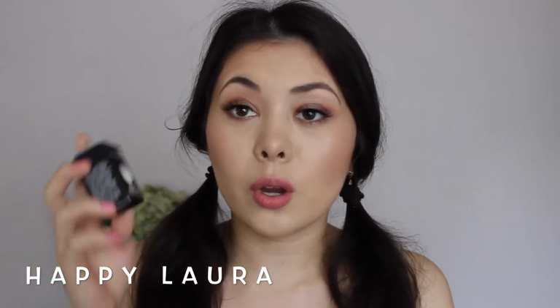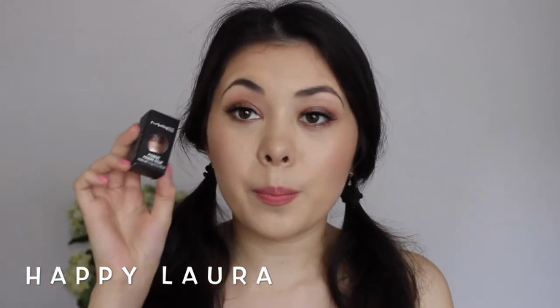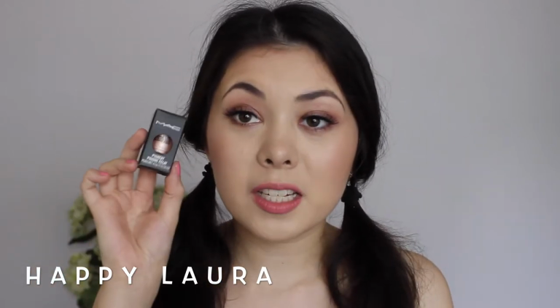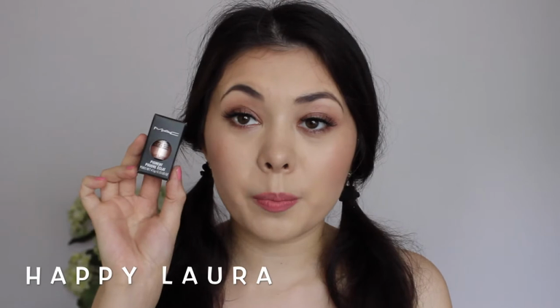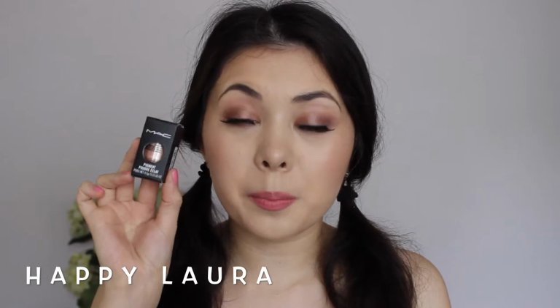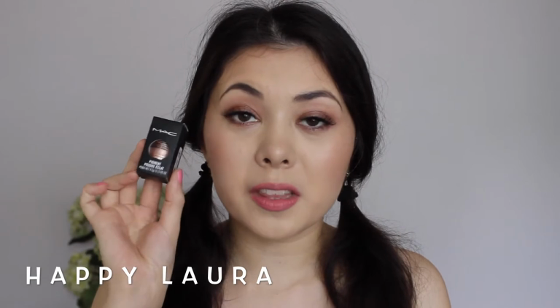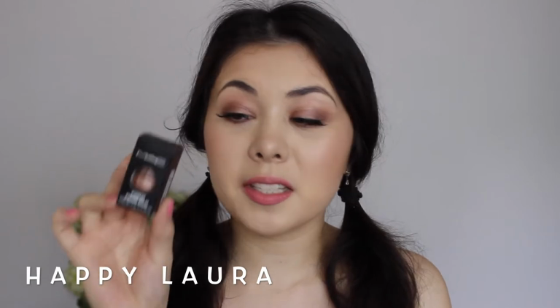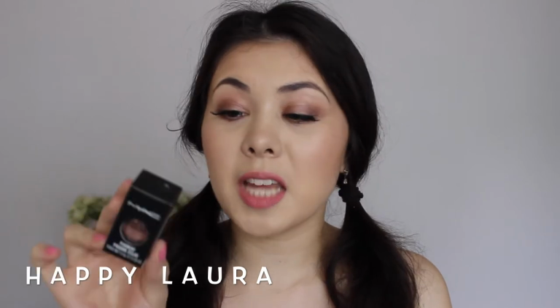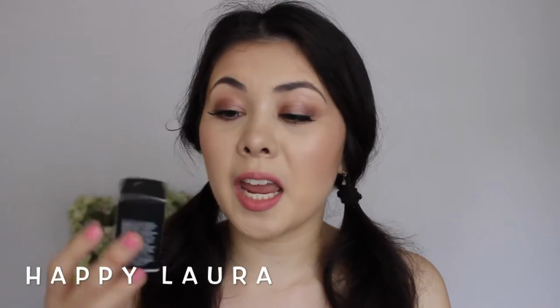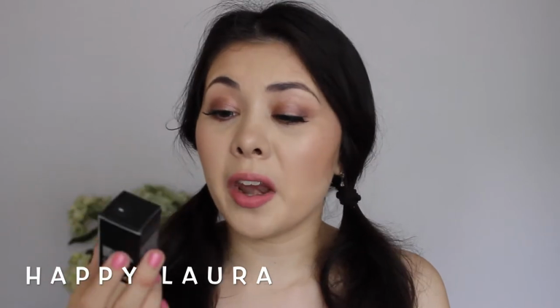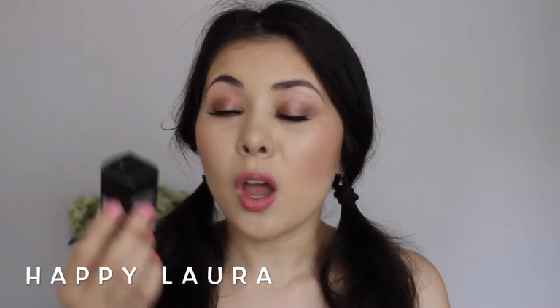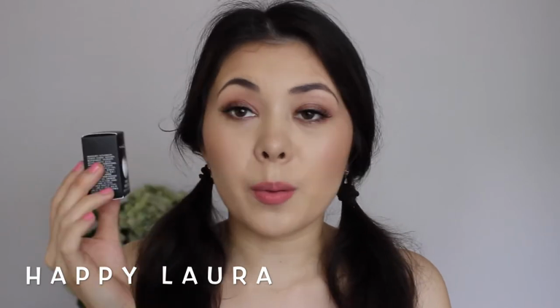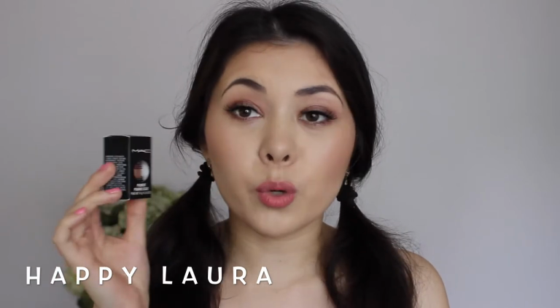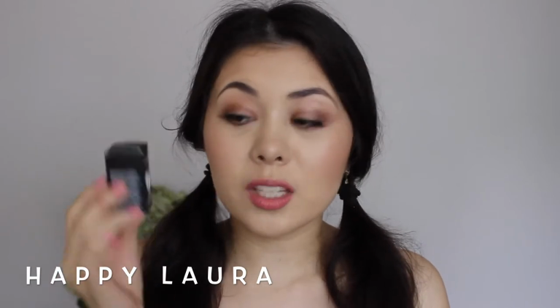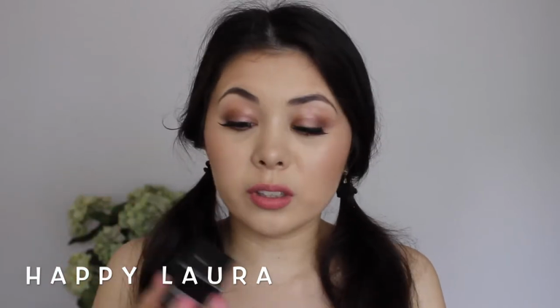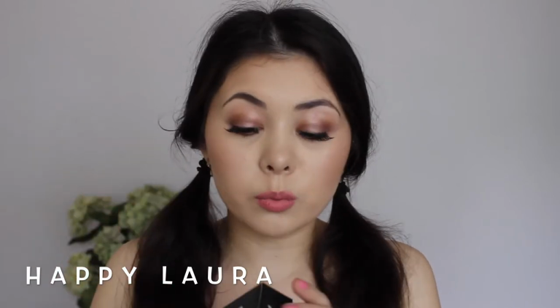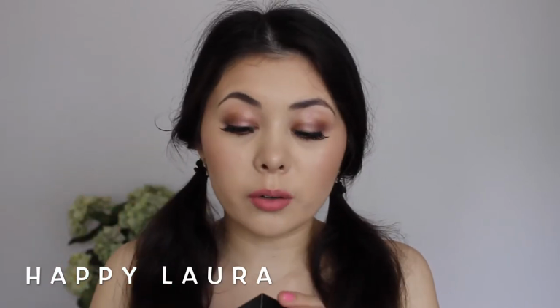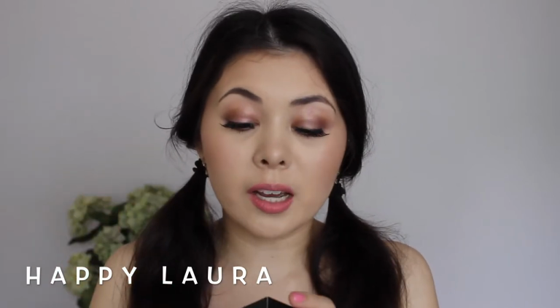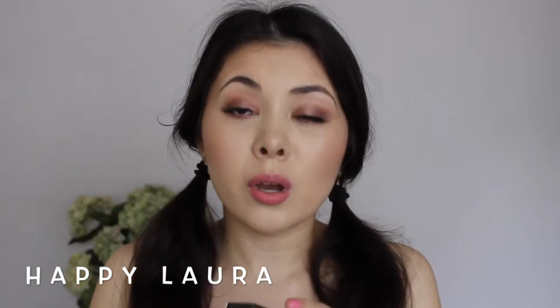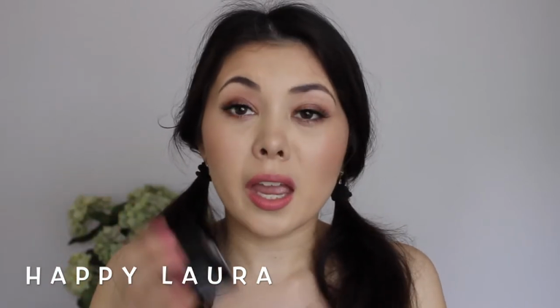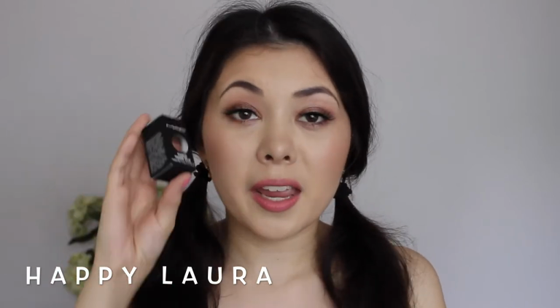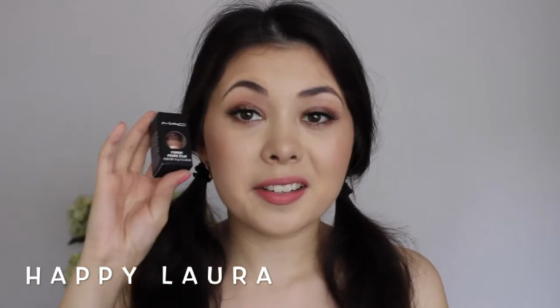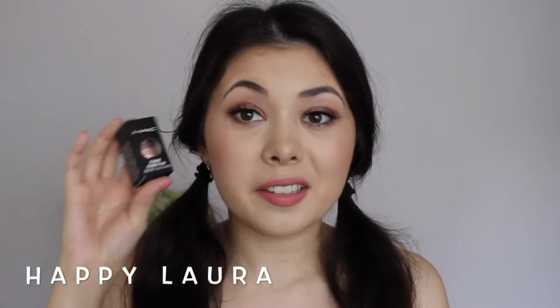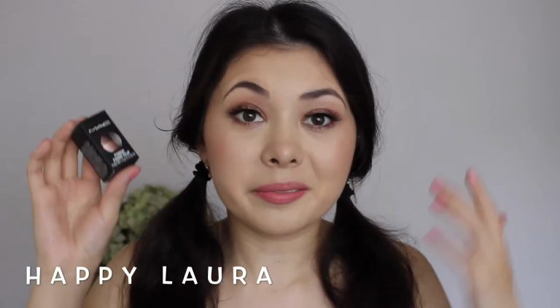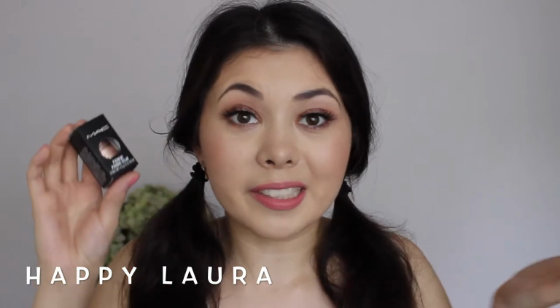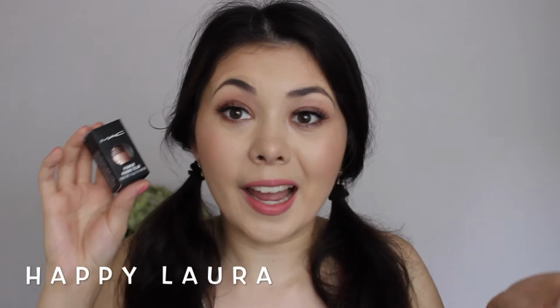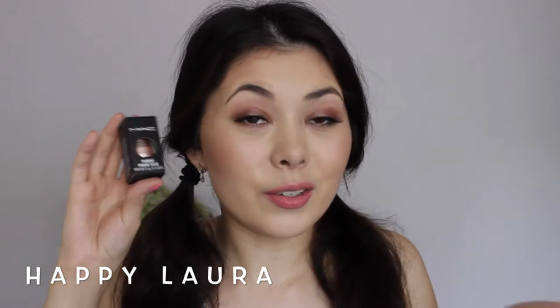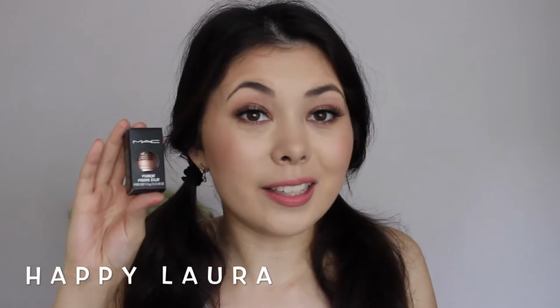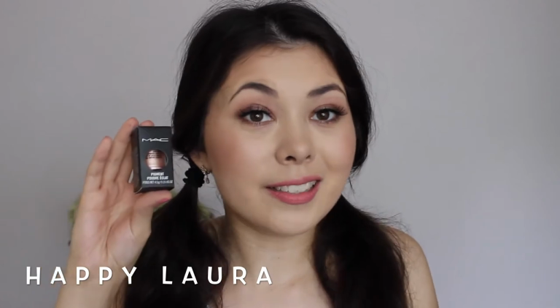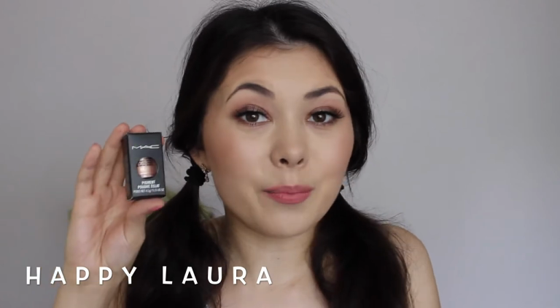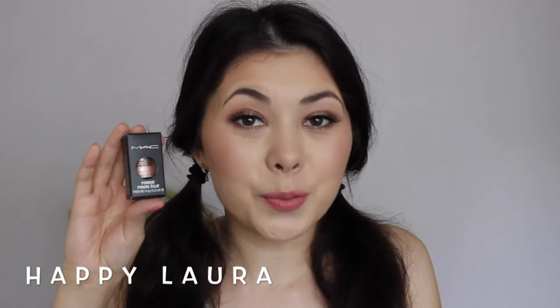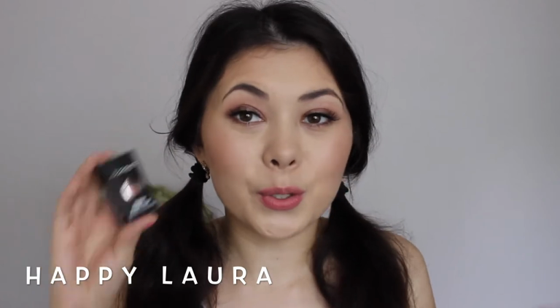So I picked up a pigment. This is in Tan. I've been wanting this for a little while now.